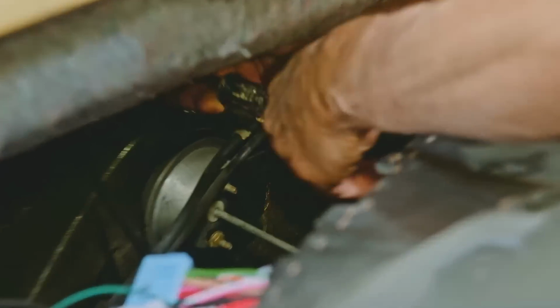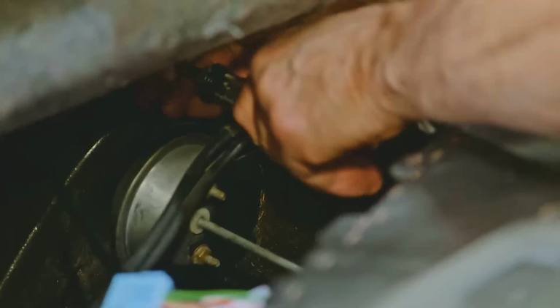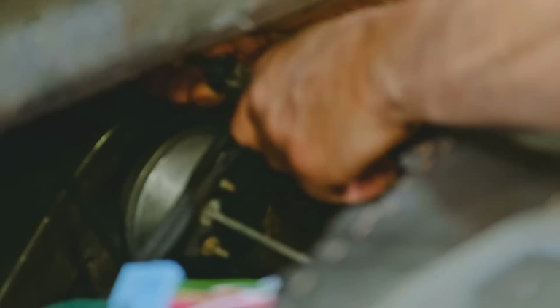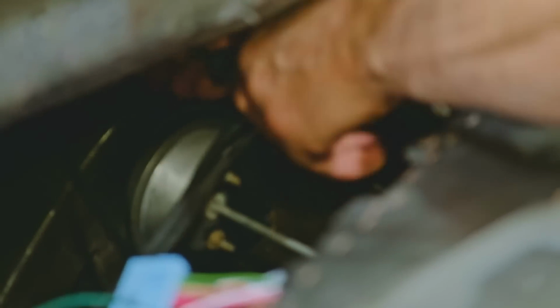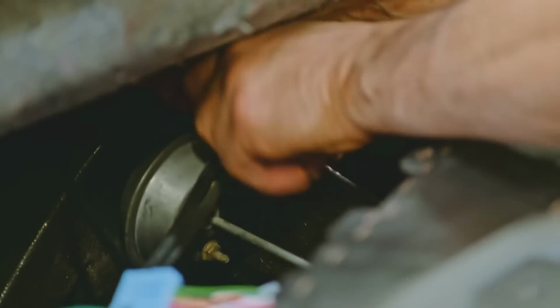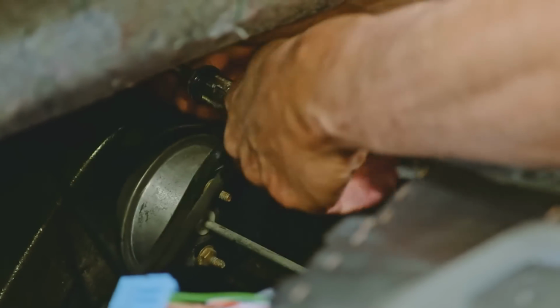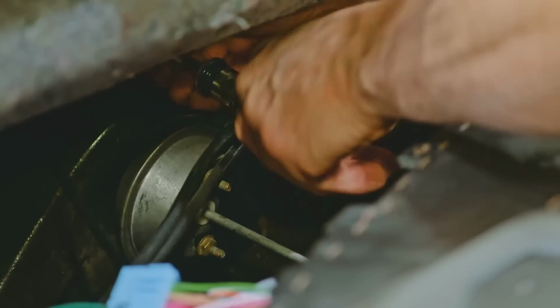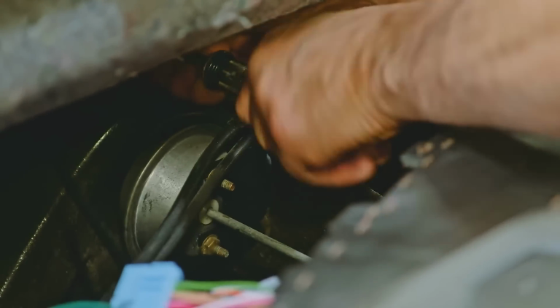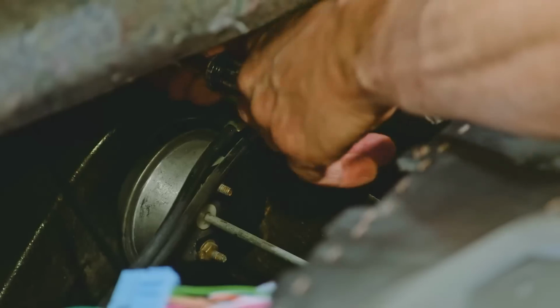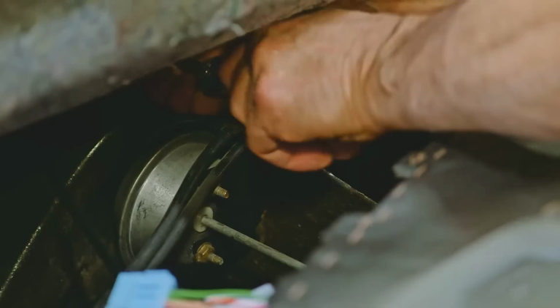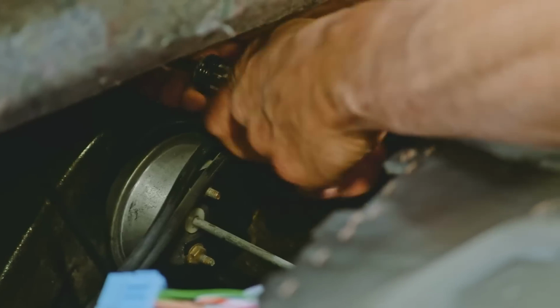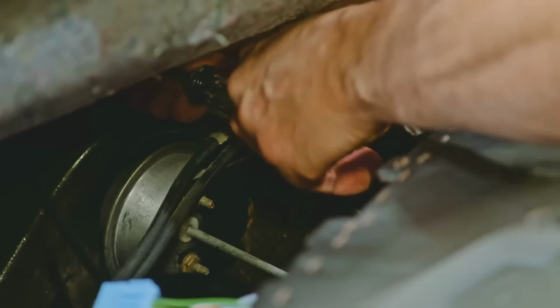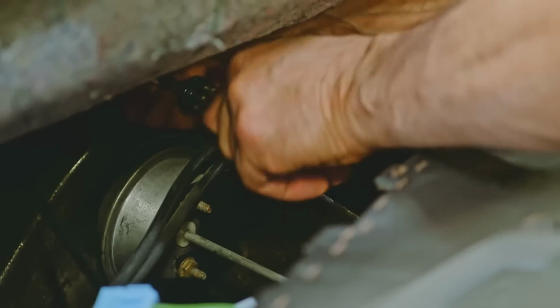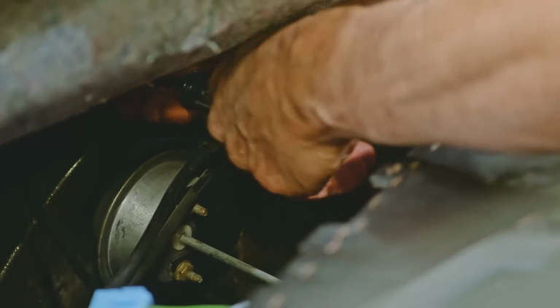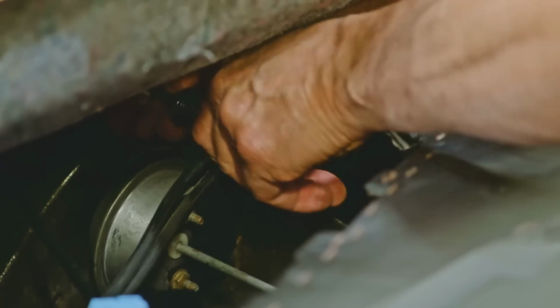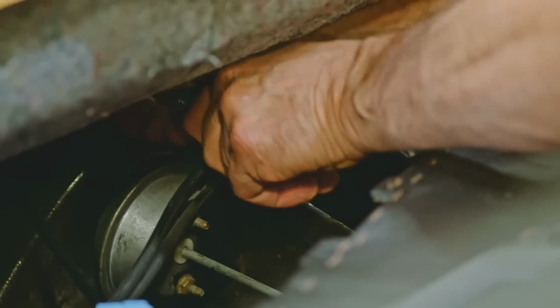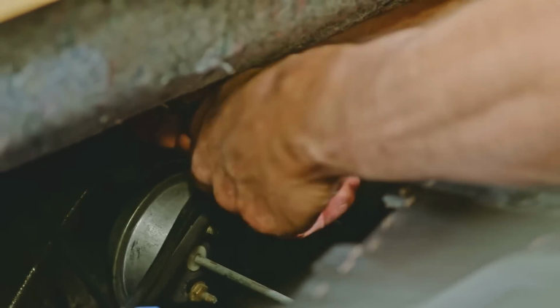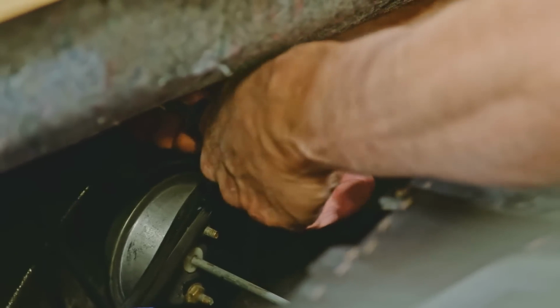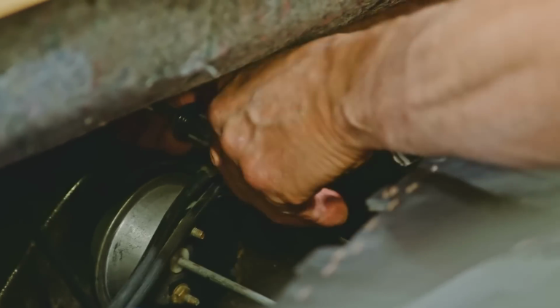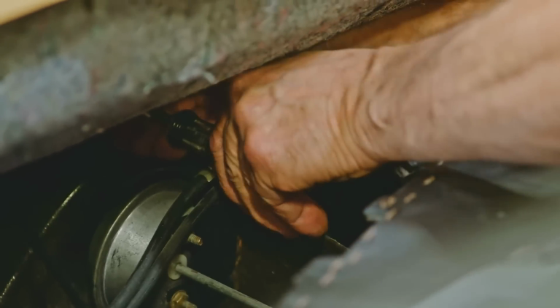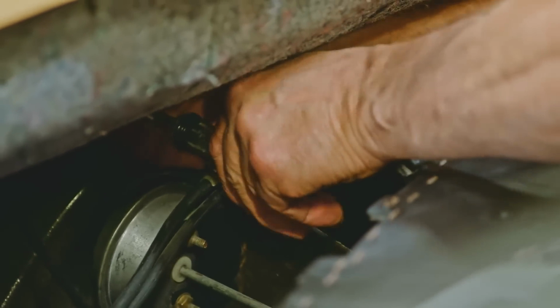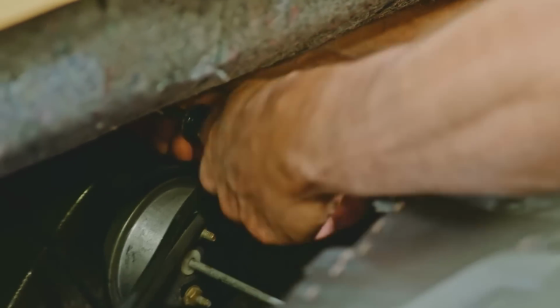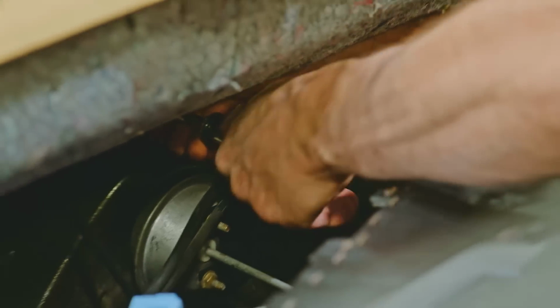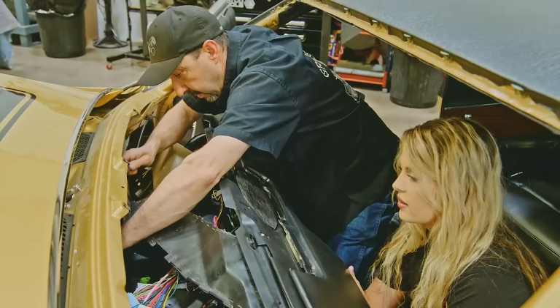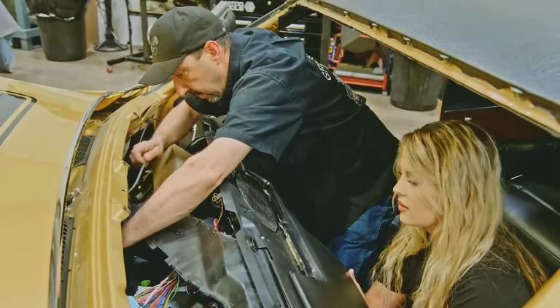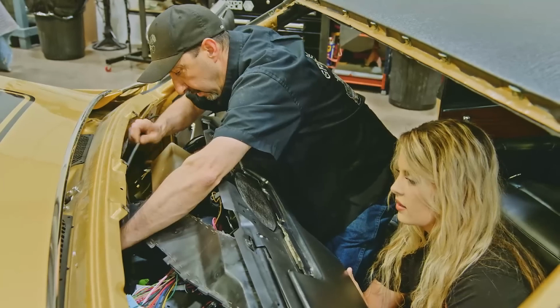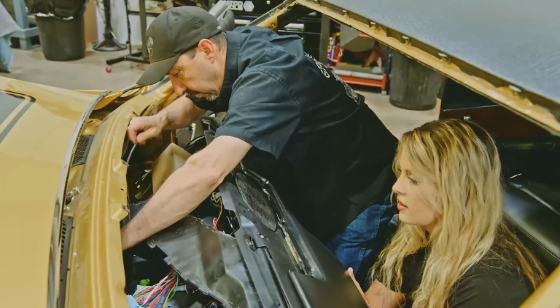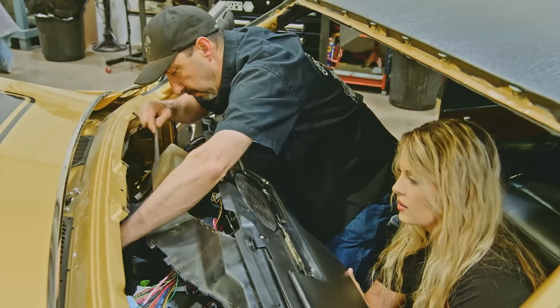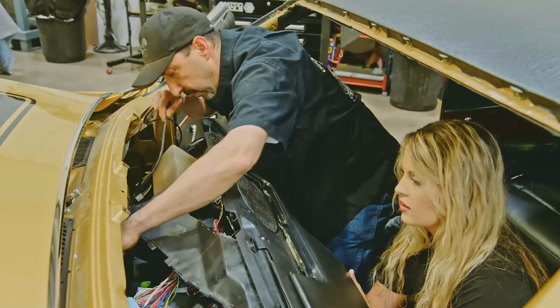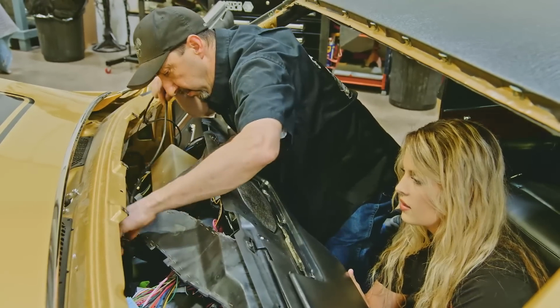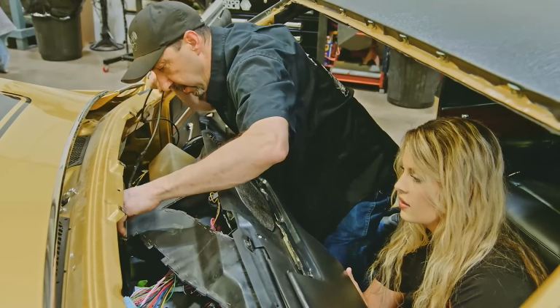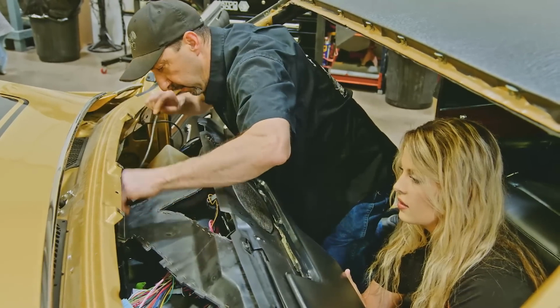What are you hooking up right now? I'm hooking up the cables for the defroster.